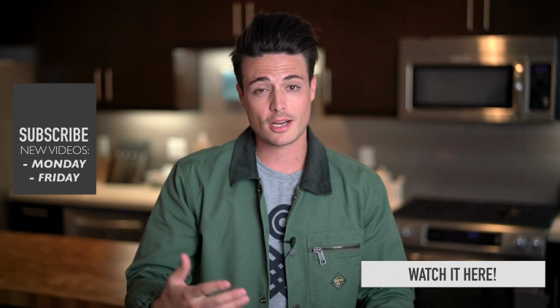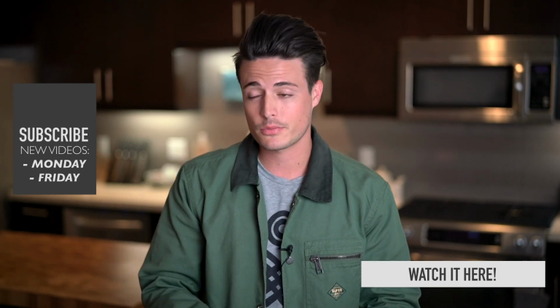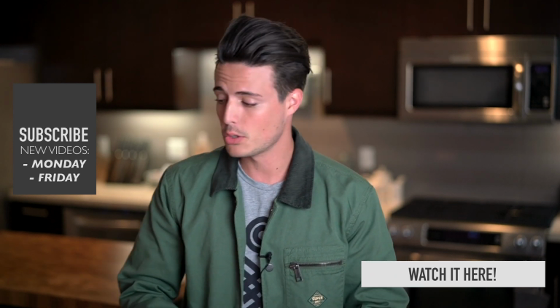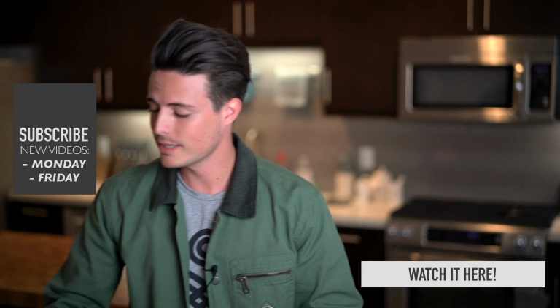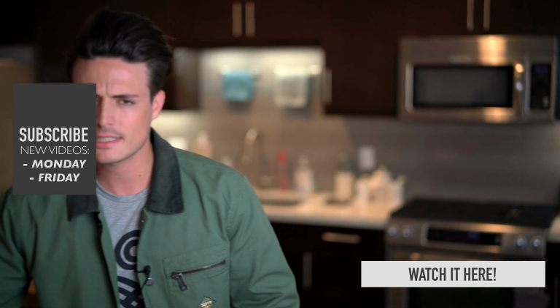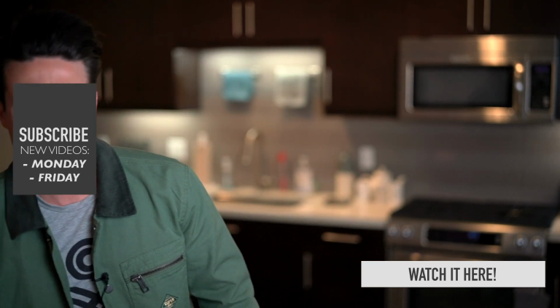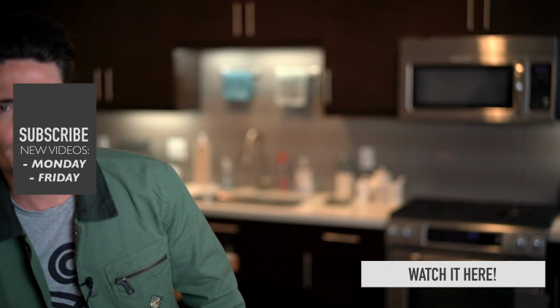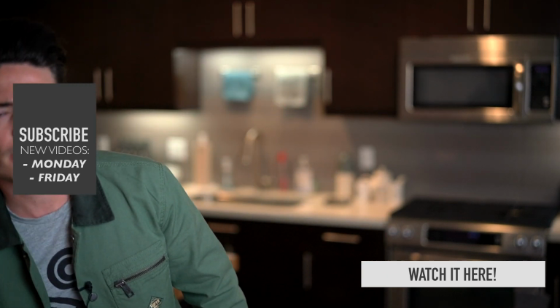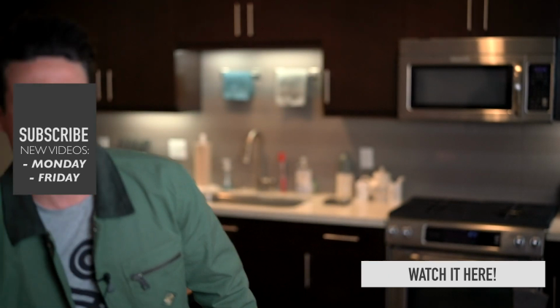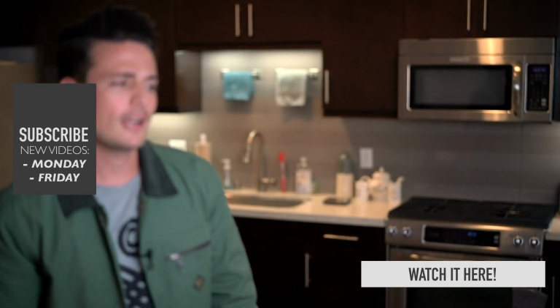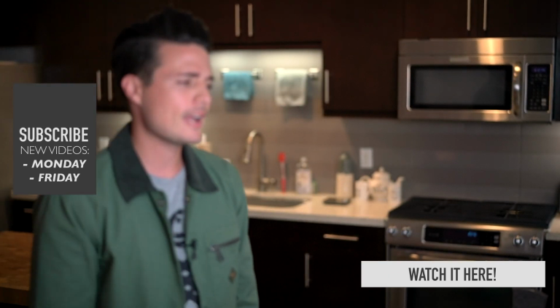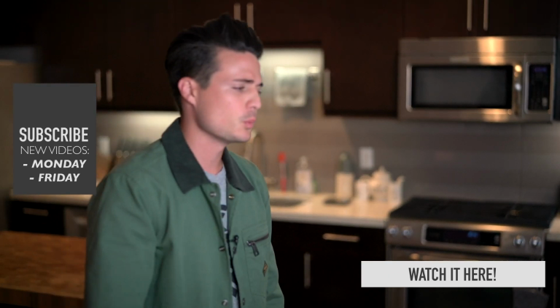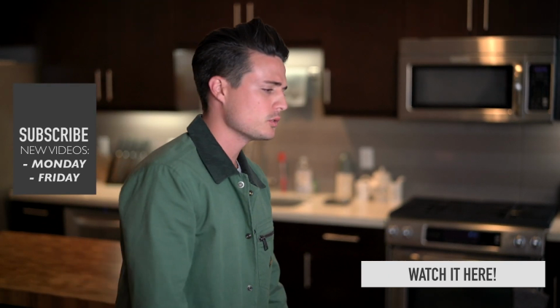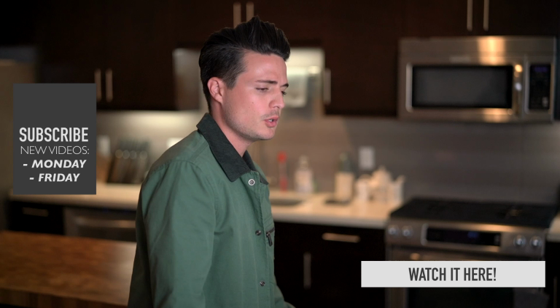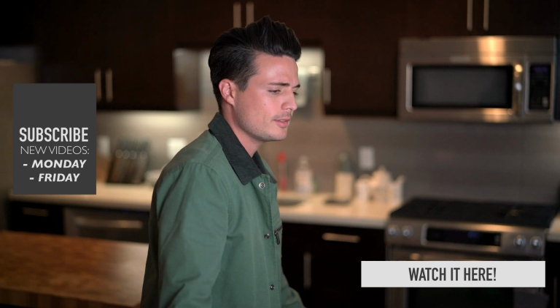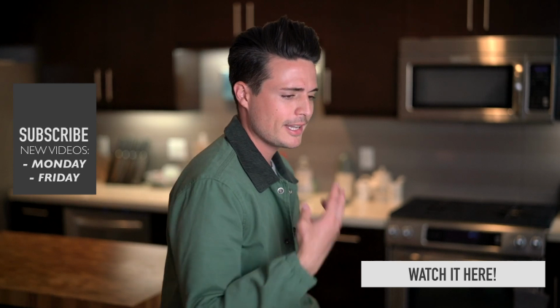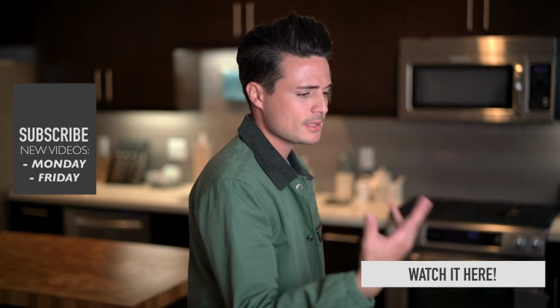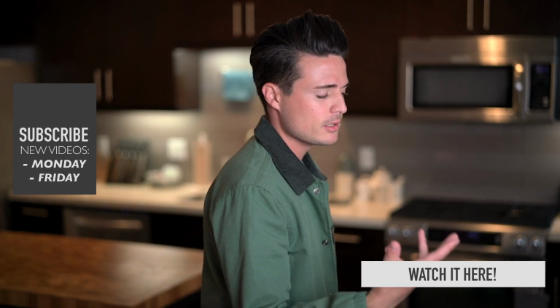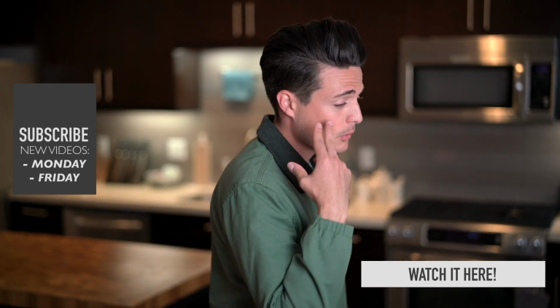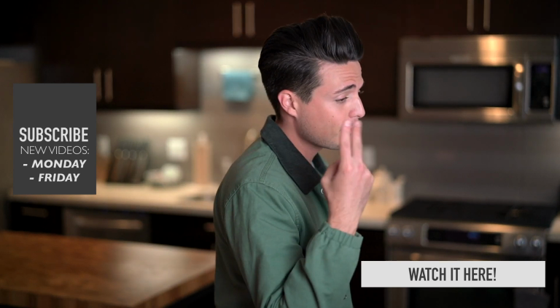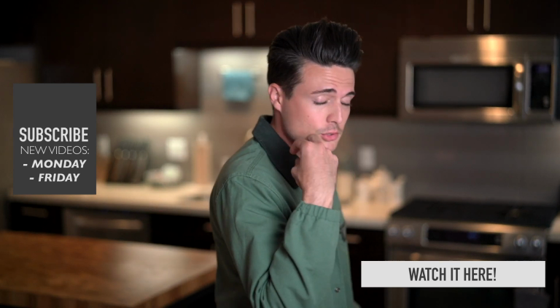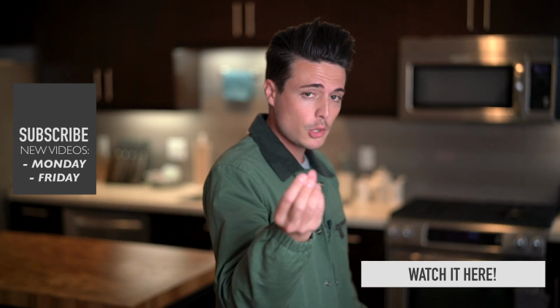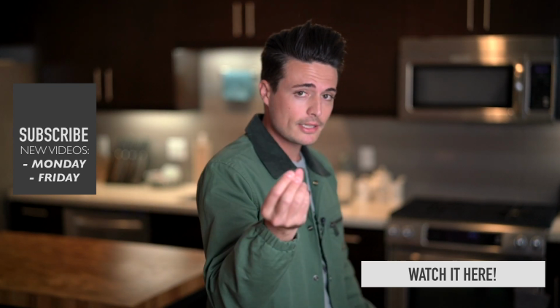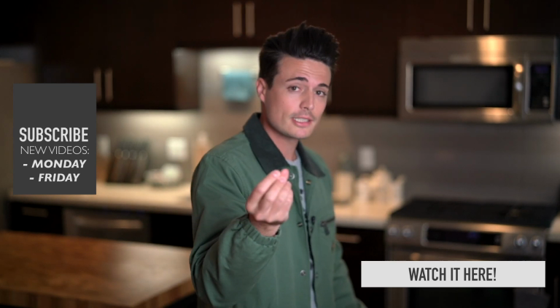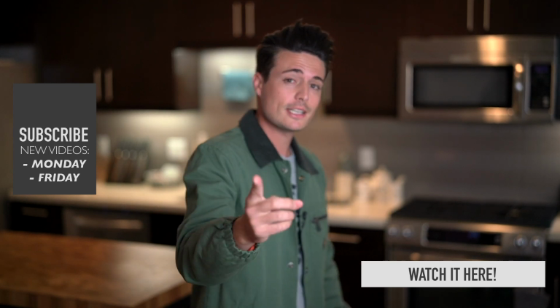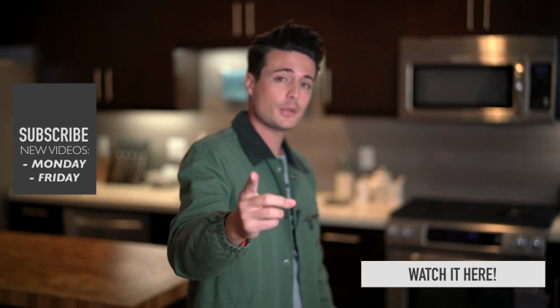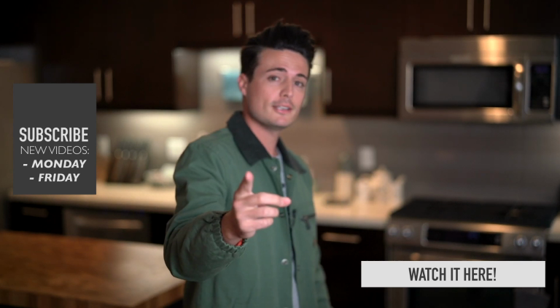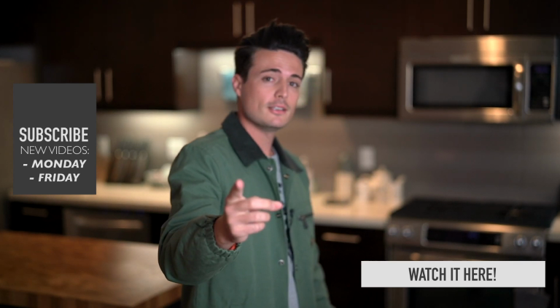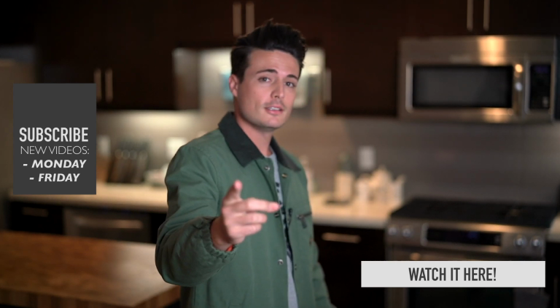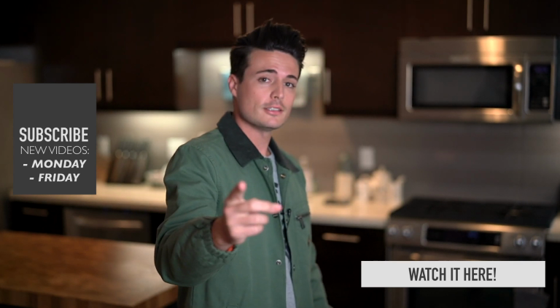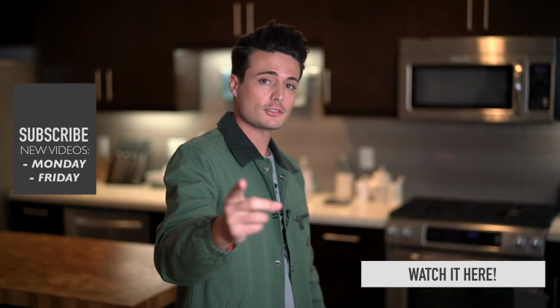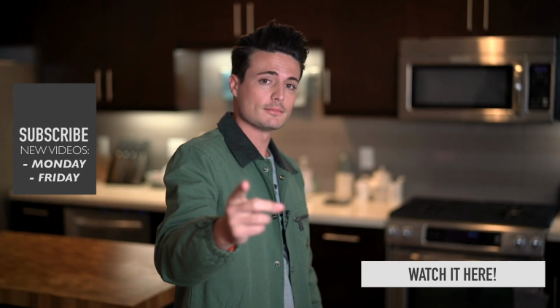Subscribe if you're new, click the thumbs up button as well. Just do everything that I'm saying — don't think, just do it. And I'll see everybody next time.